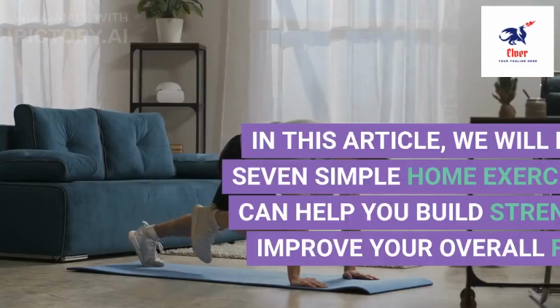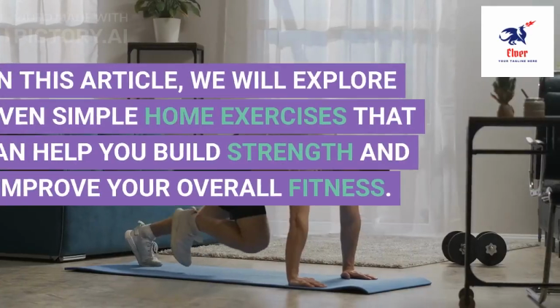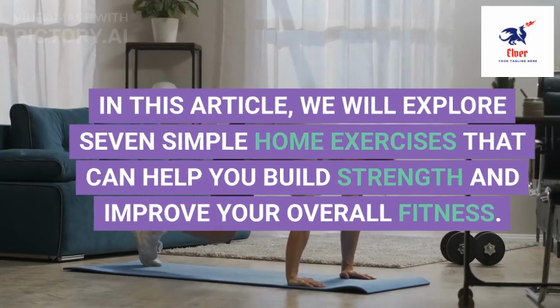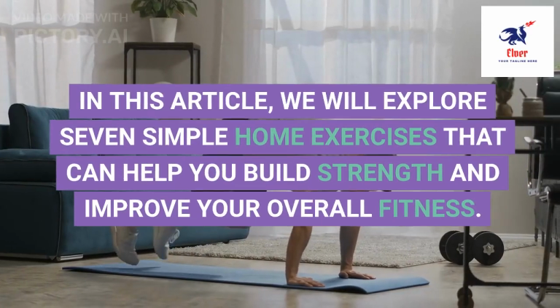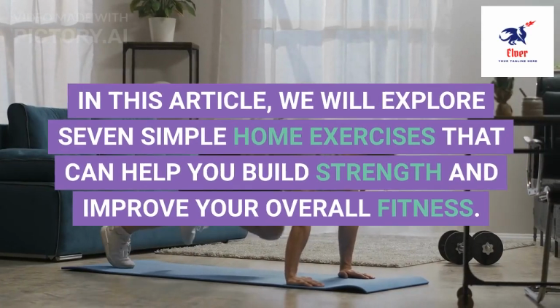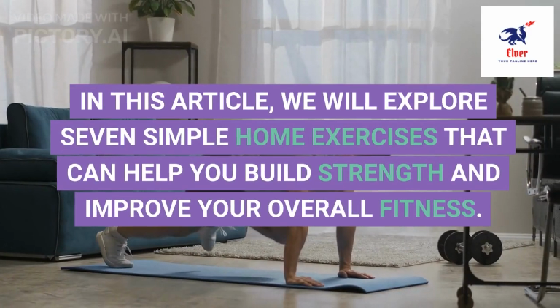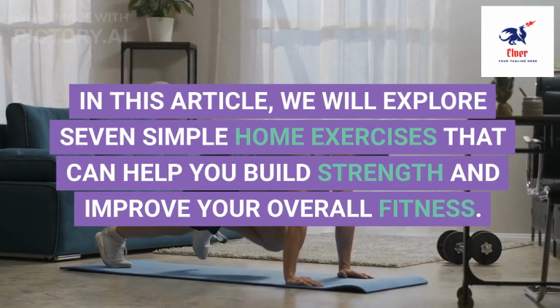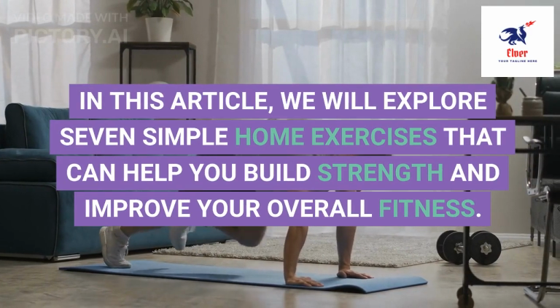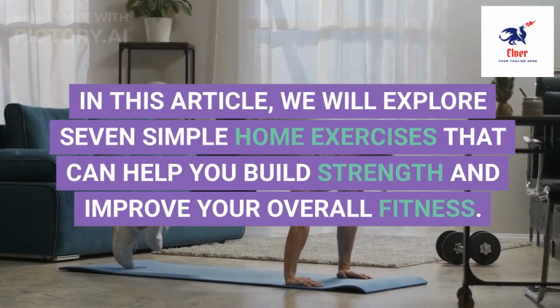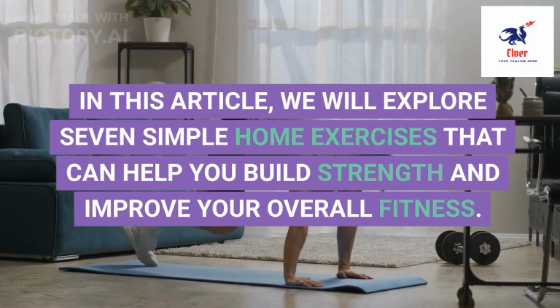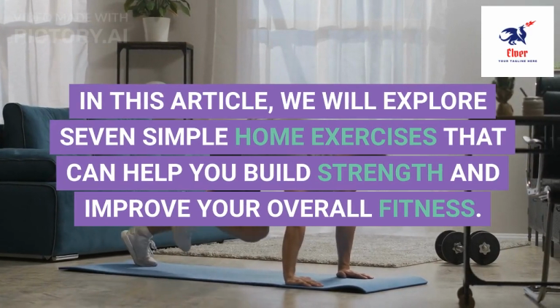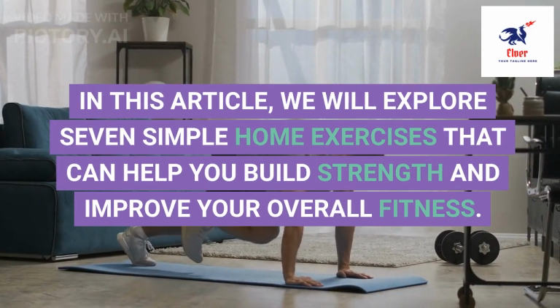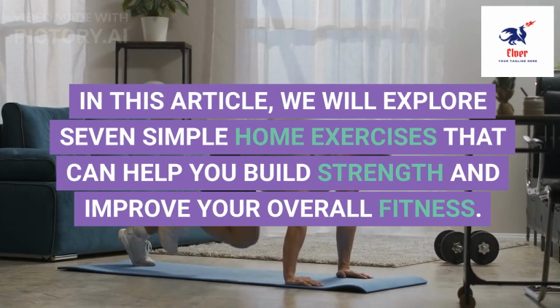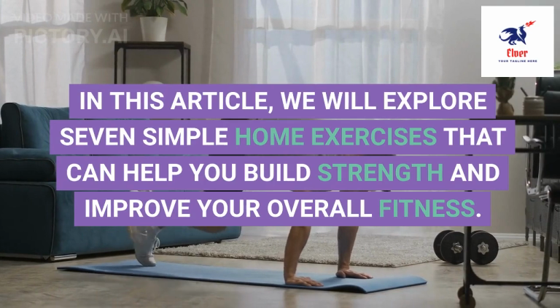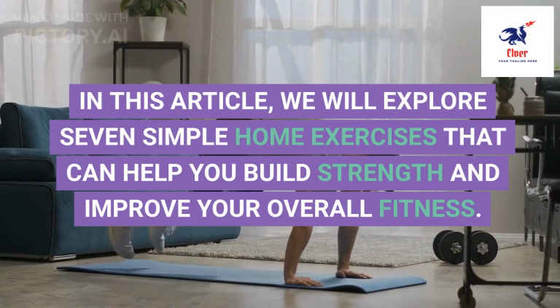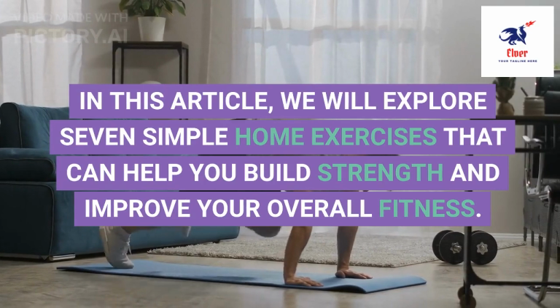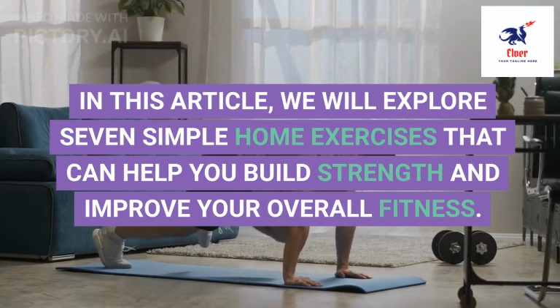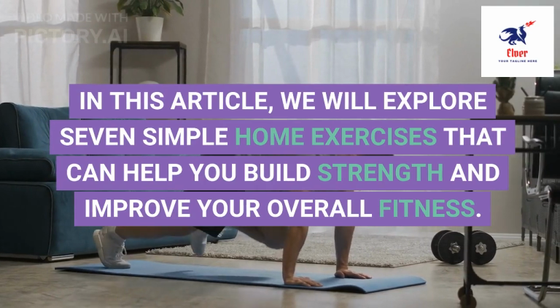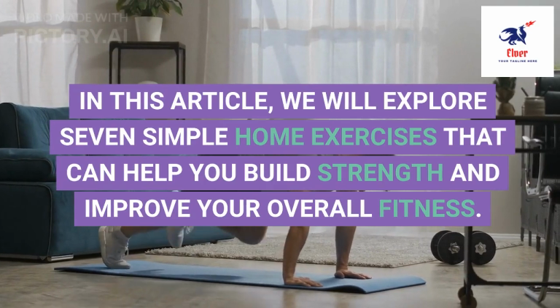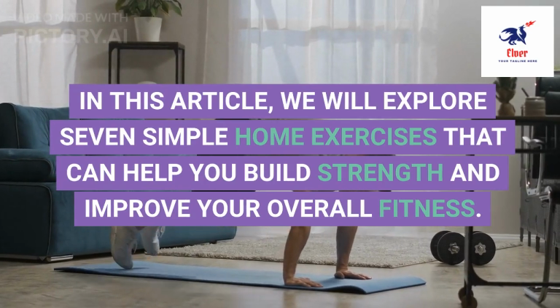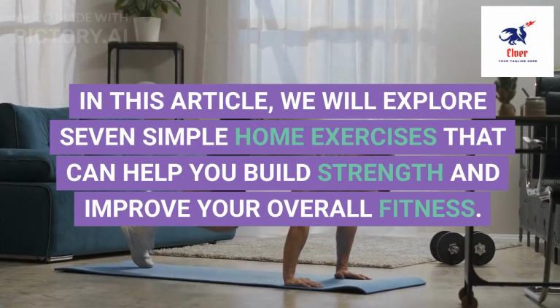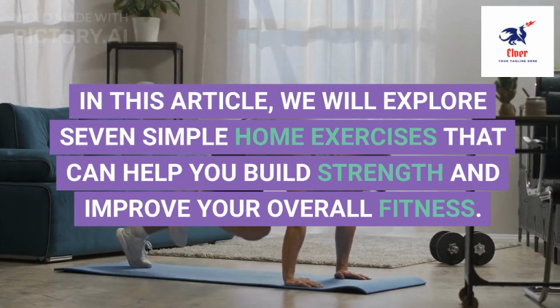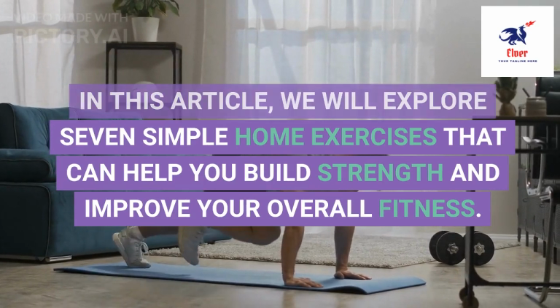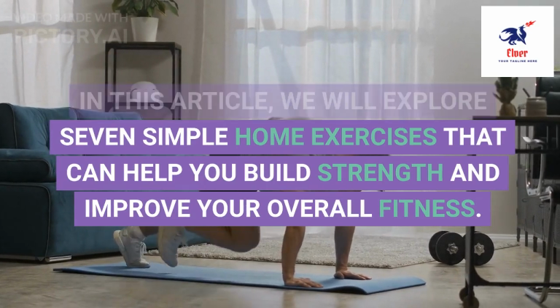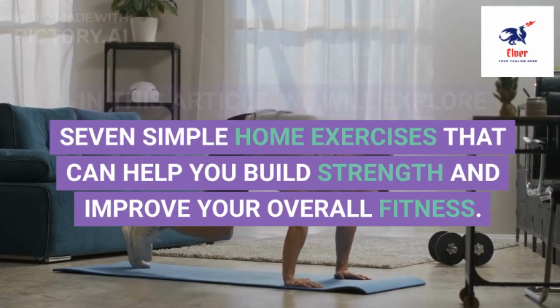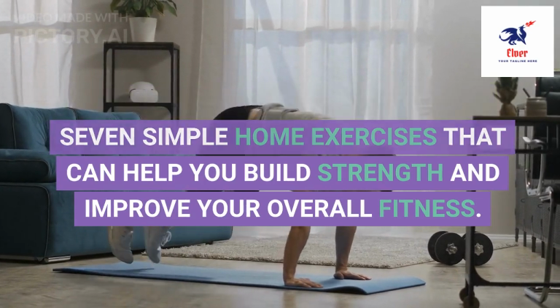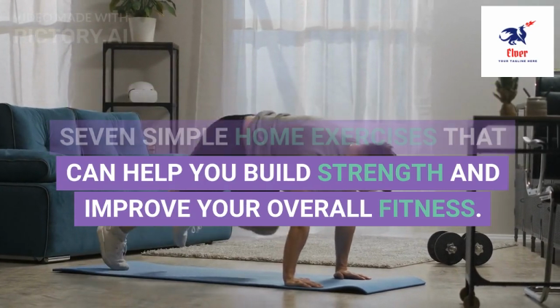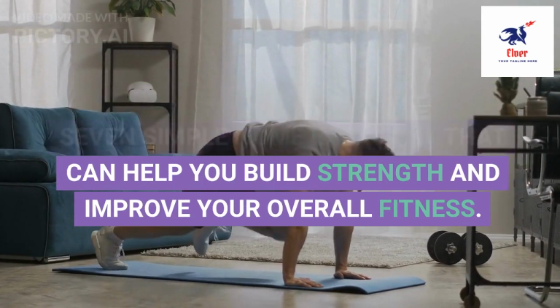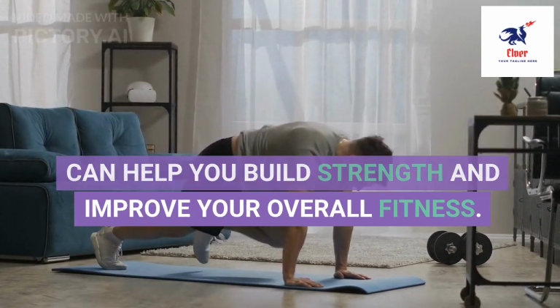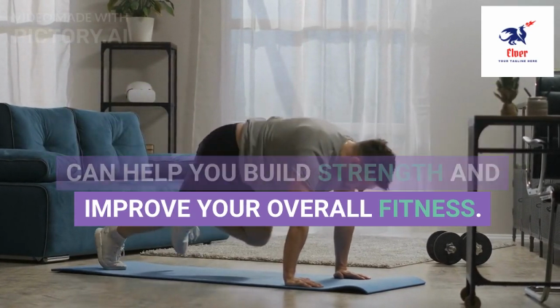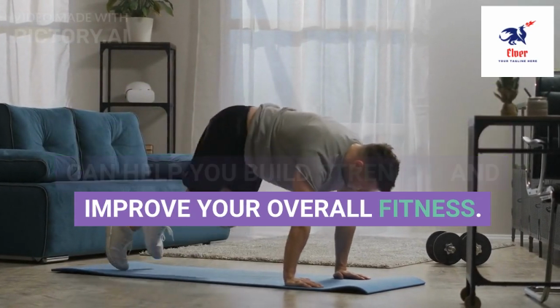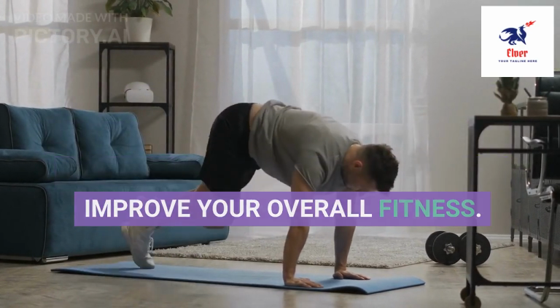In this article, we will explore 7 simple home exercises that can help you build strength and improve your overall fitness.